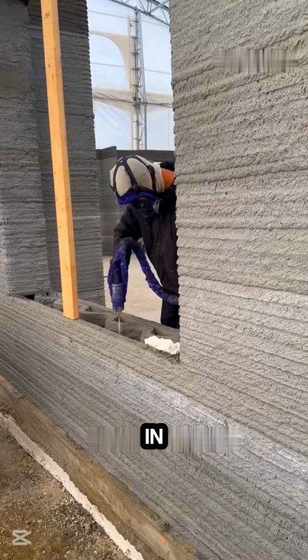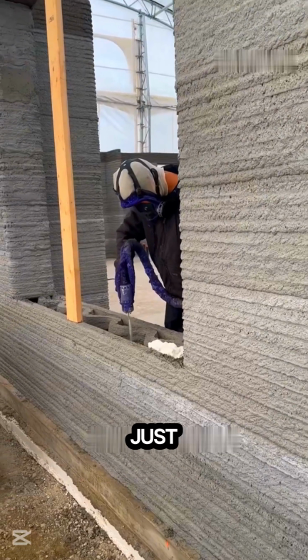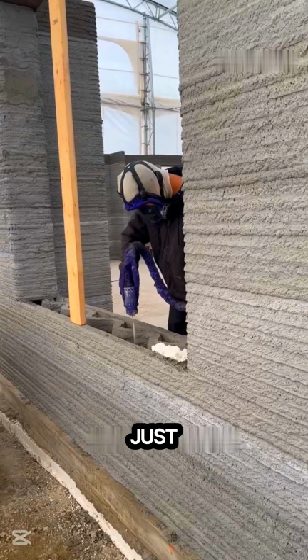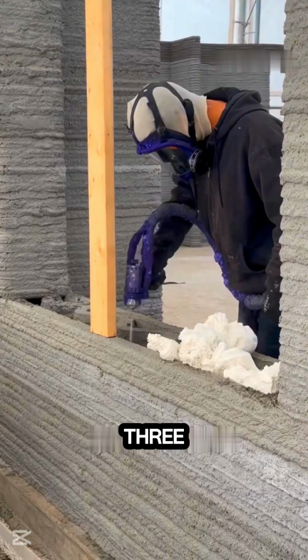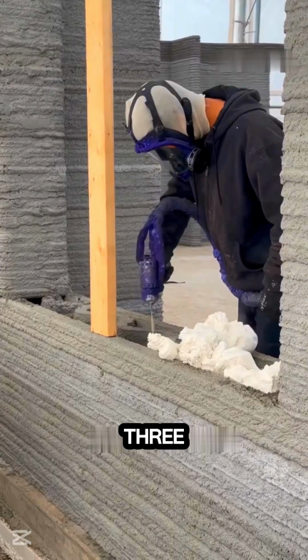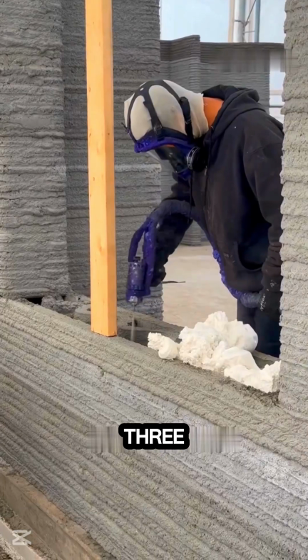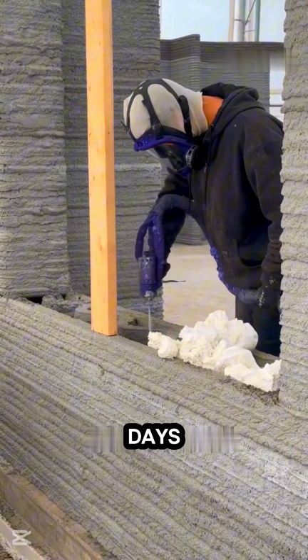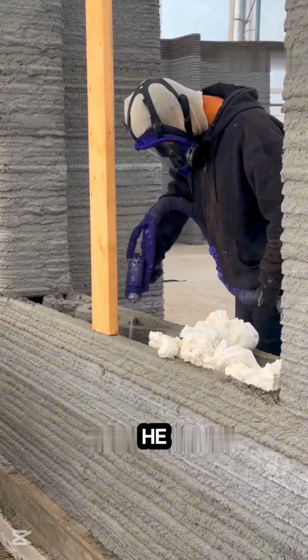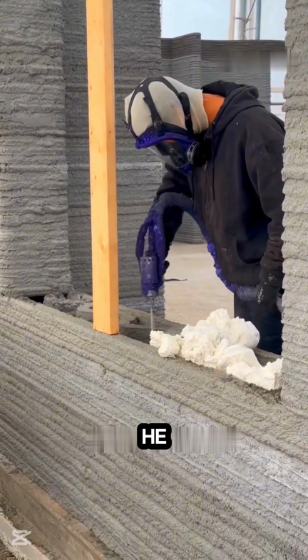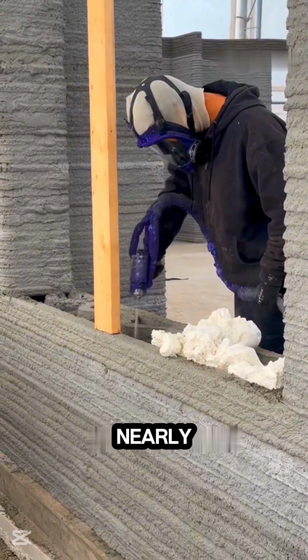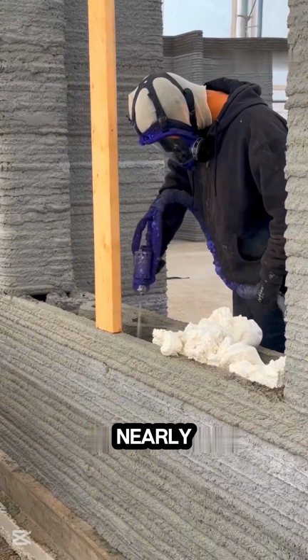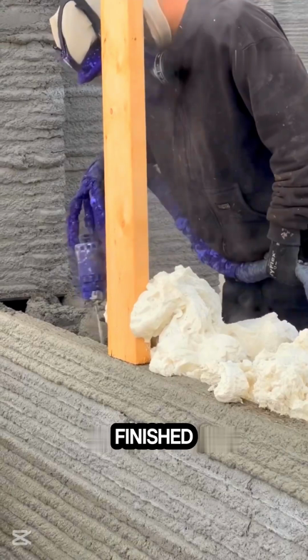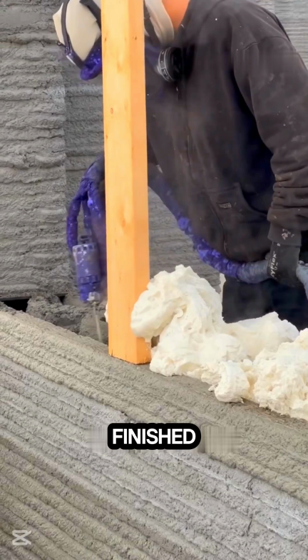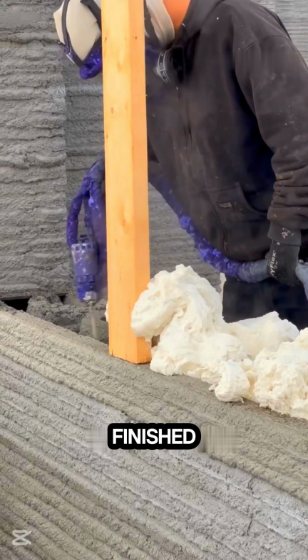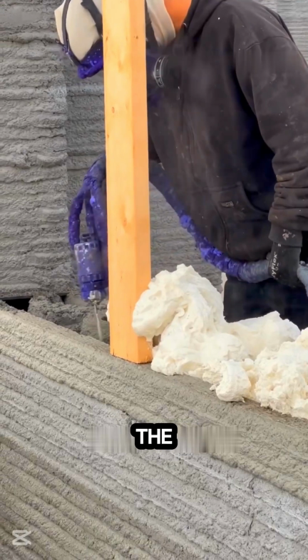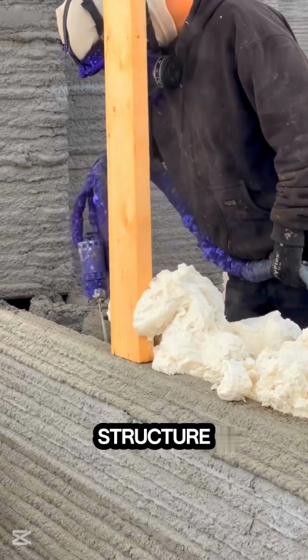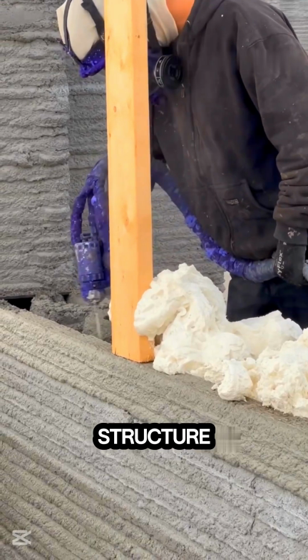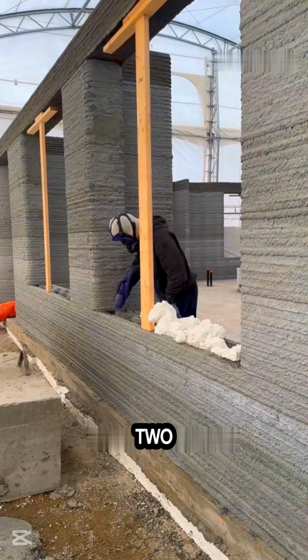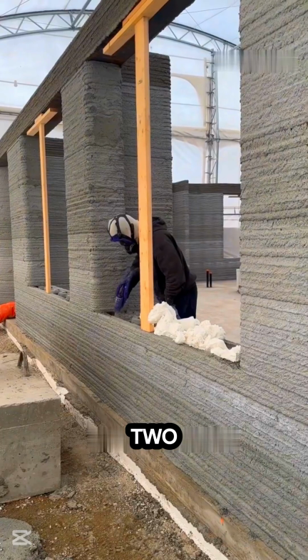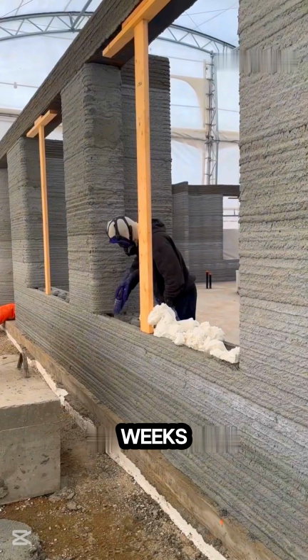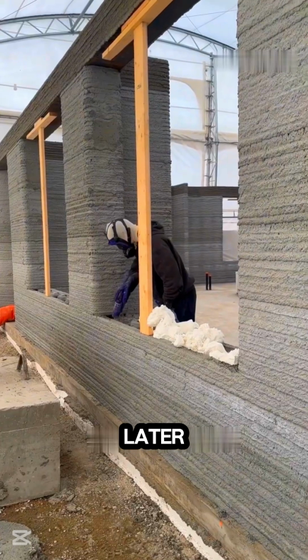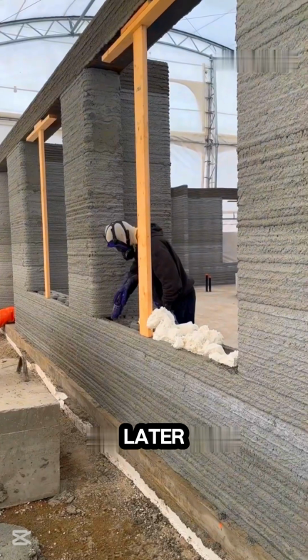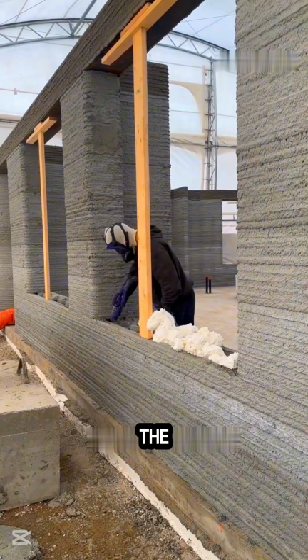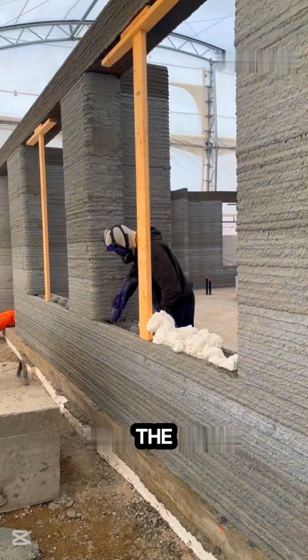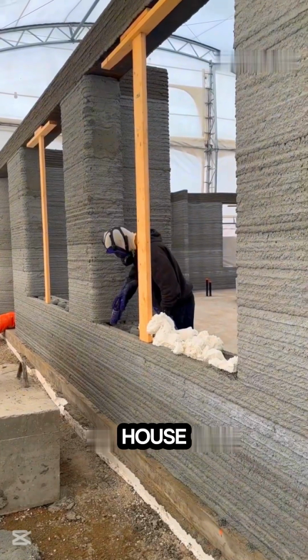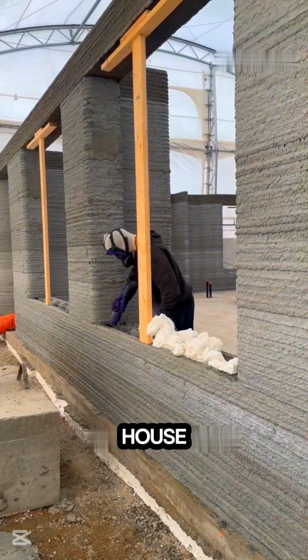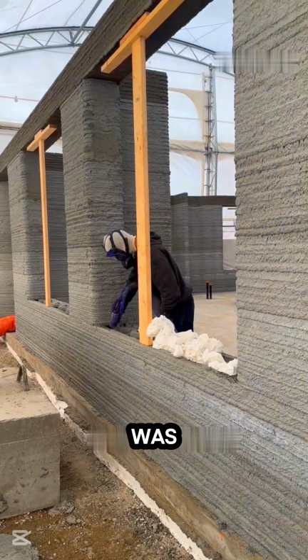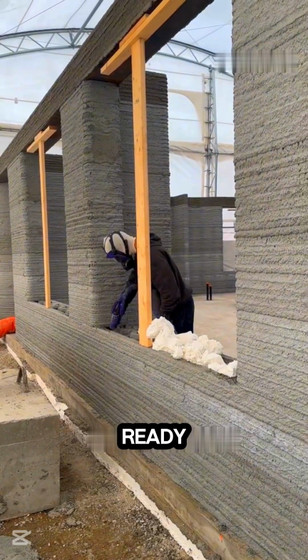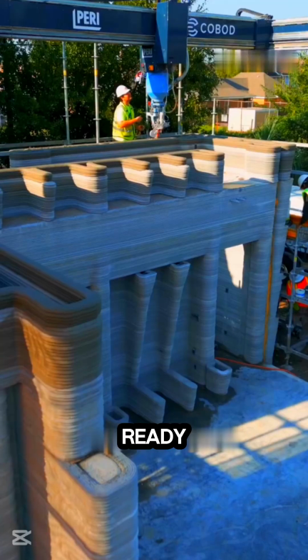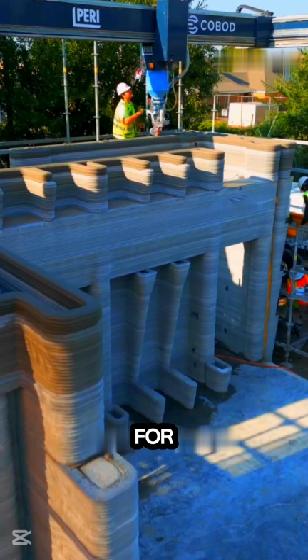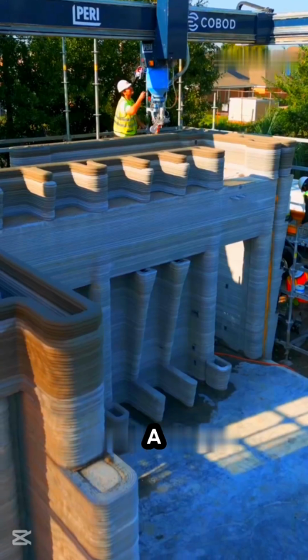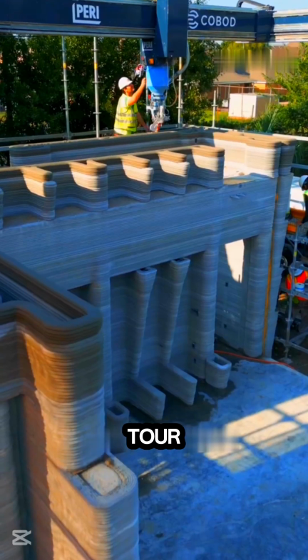In just three days, he nearly finished the structure. Two weeks later, the house was ready for a tour.